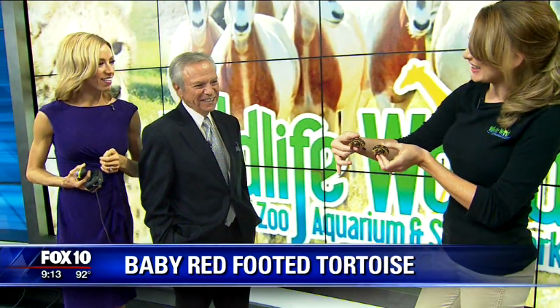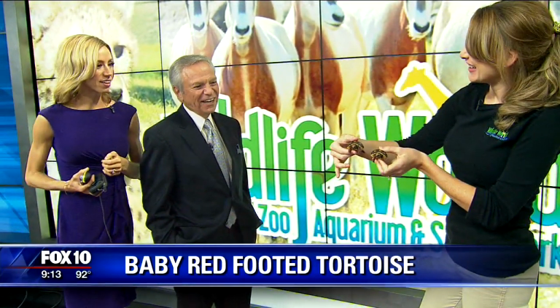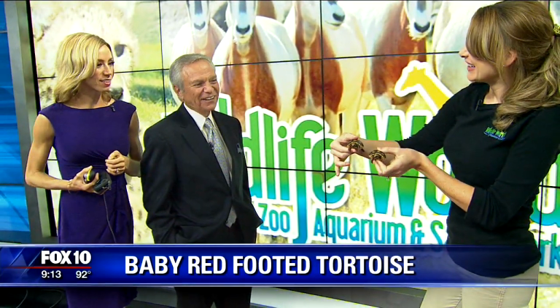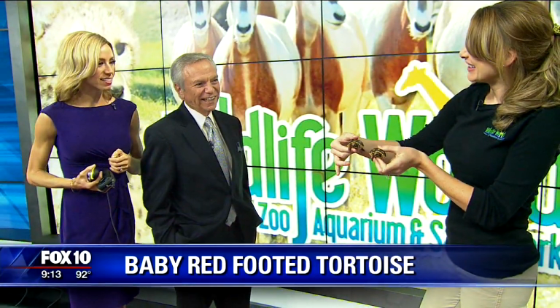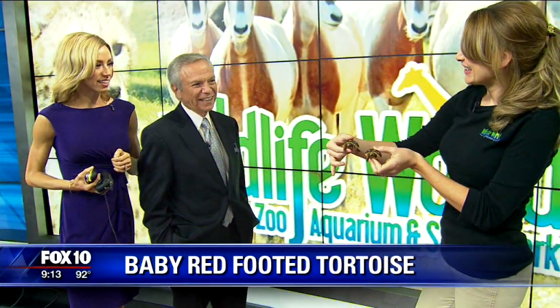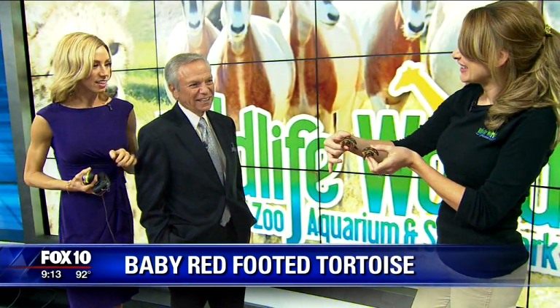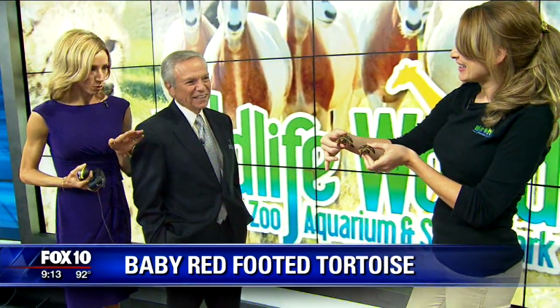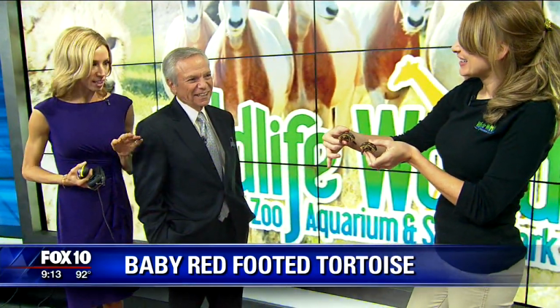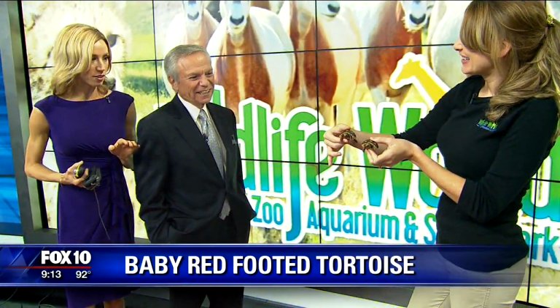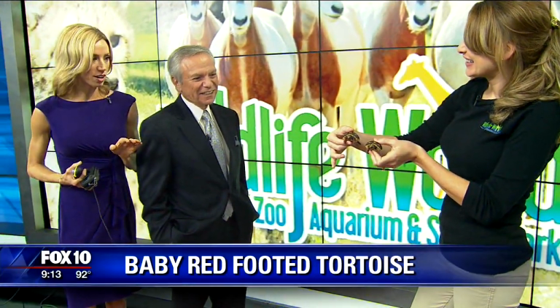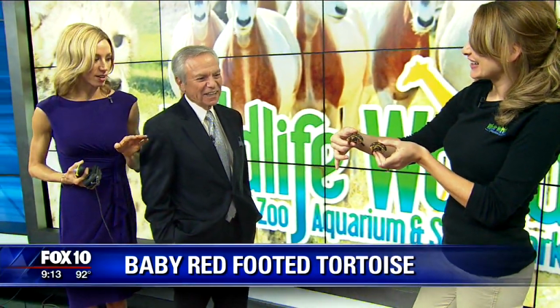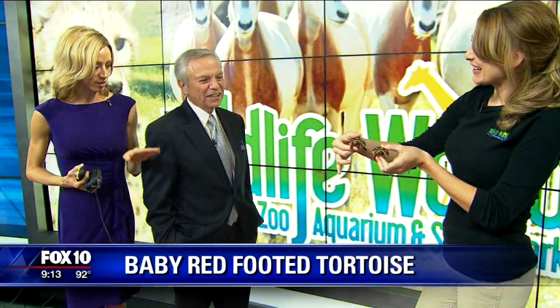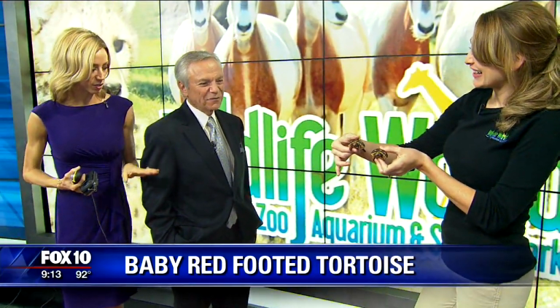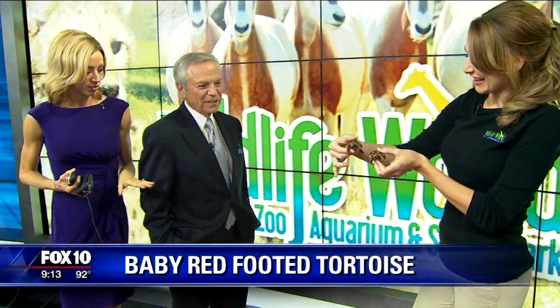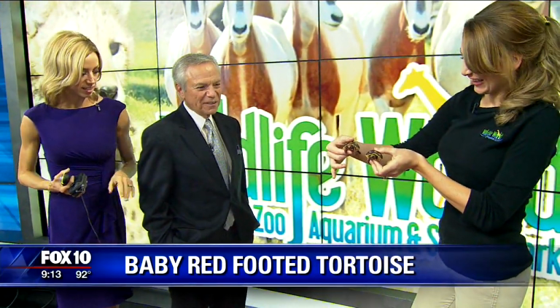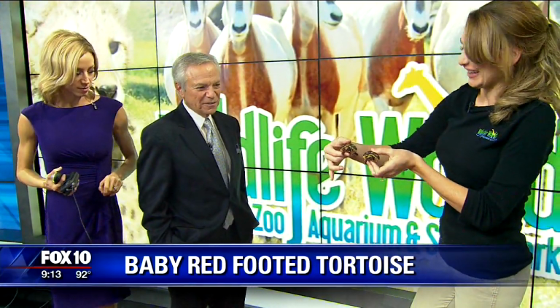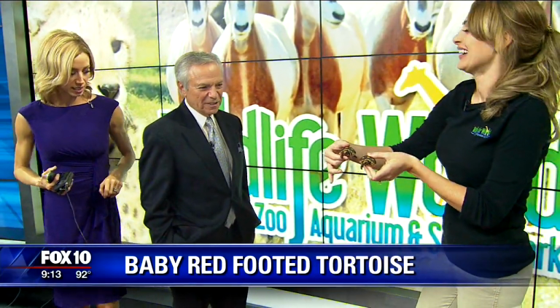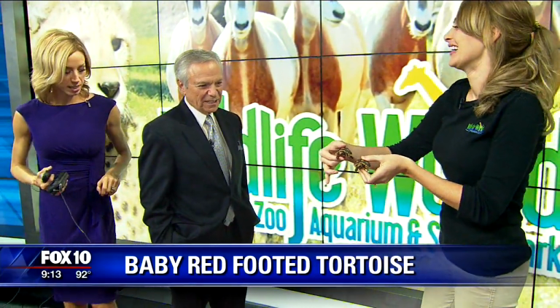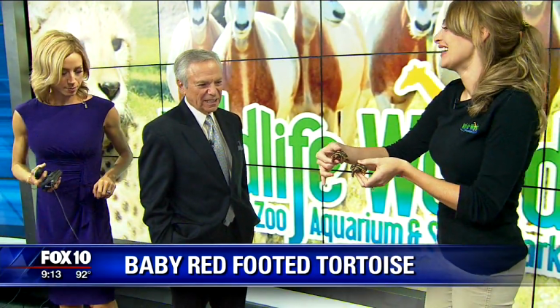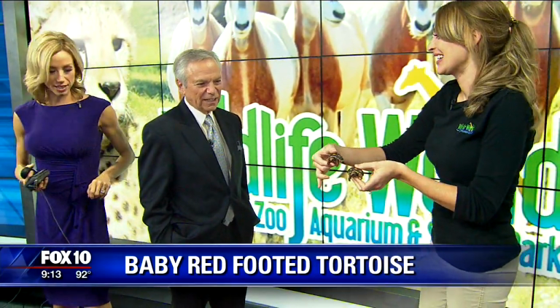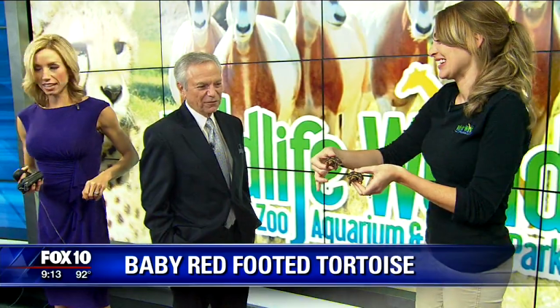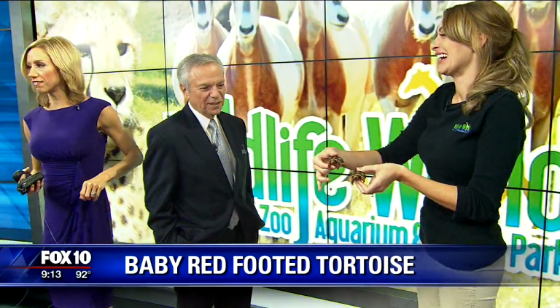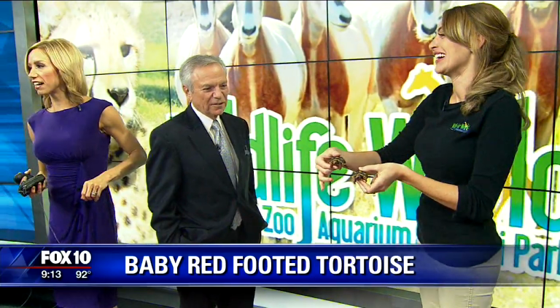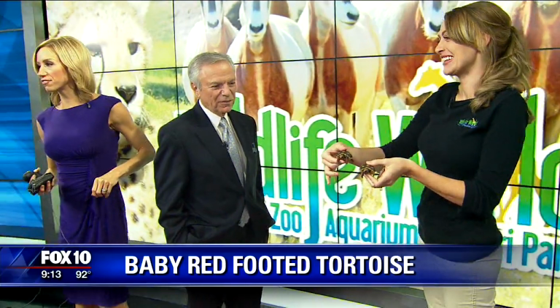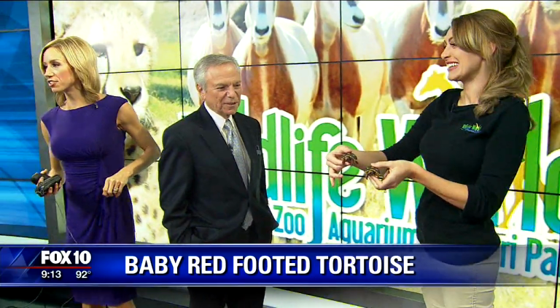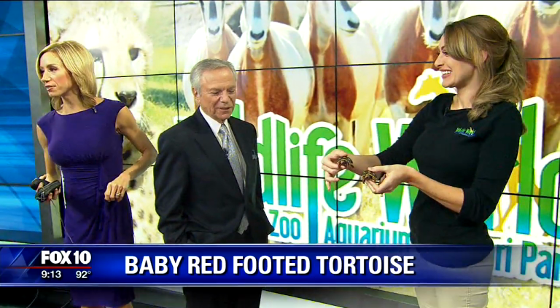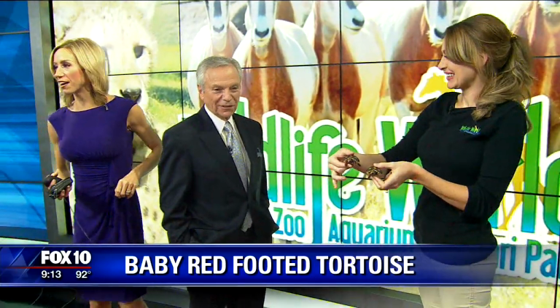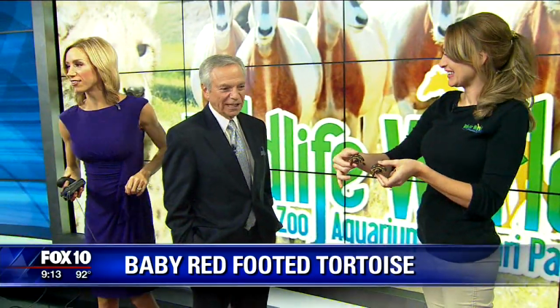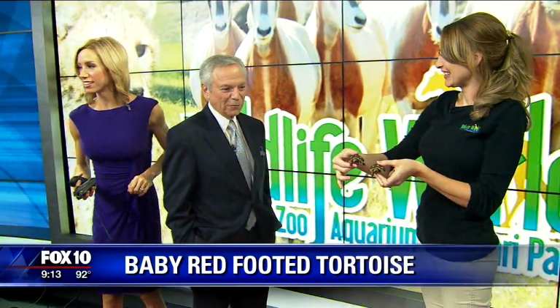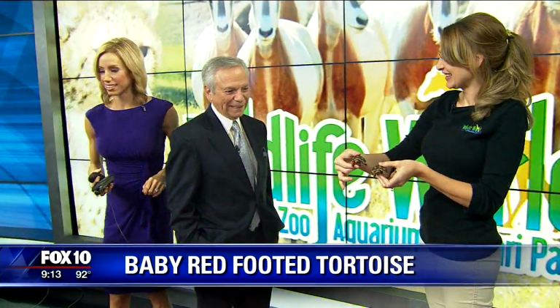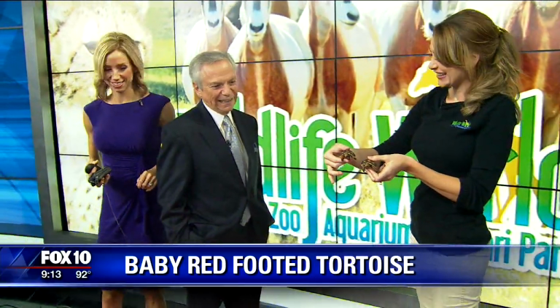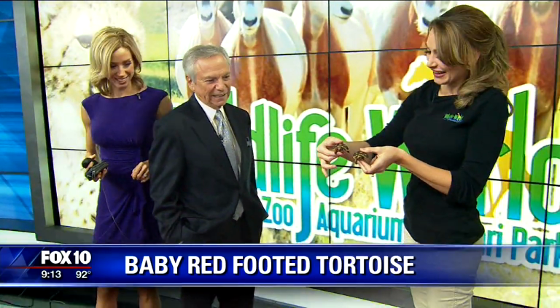All right, Kirstie, we'll let you go. I know you've got some clean up on aisle five. Feed them a little Kaopectate.